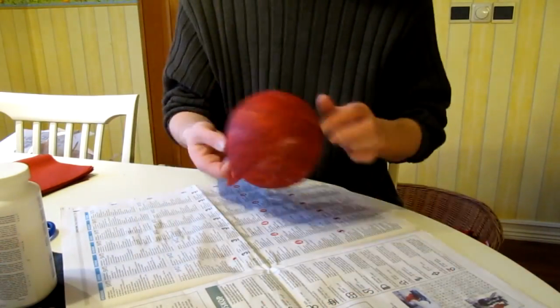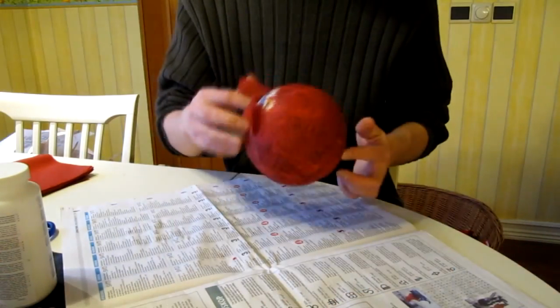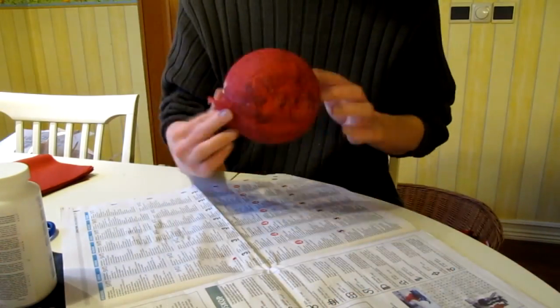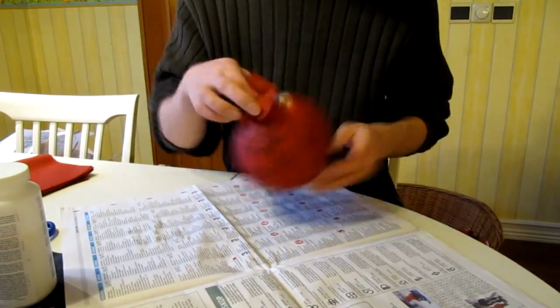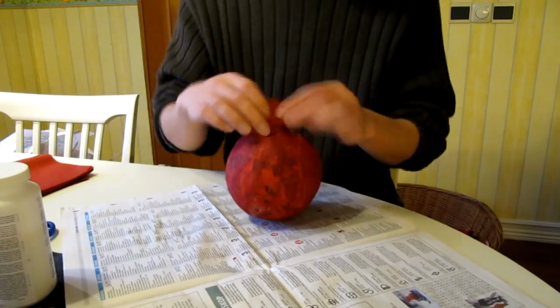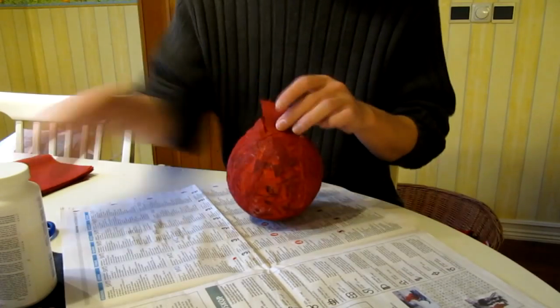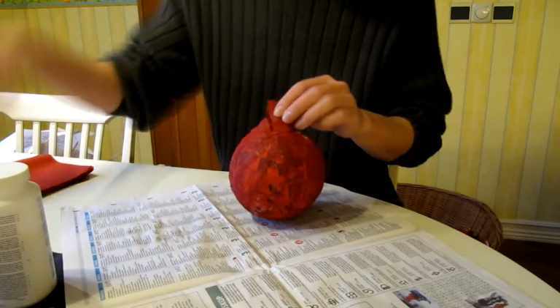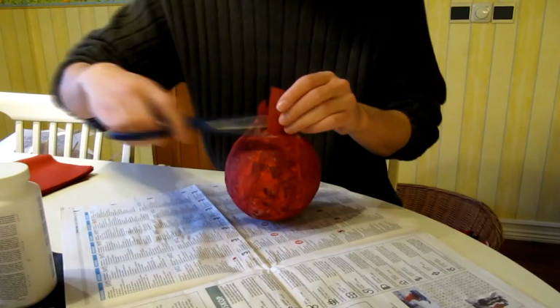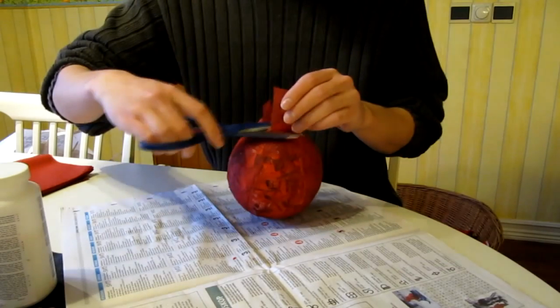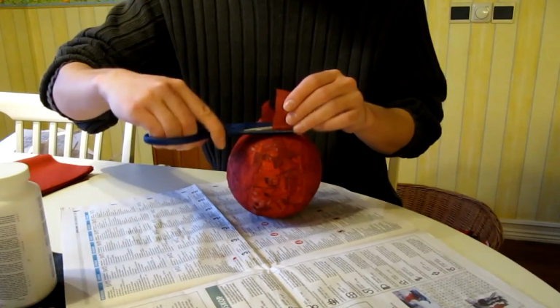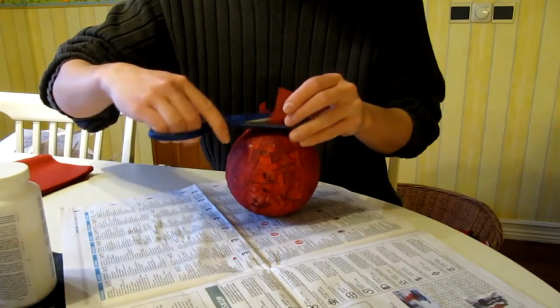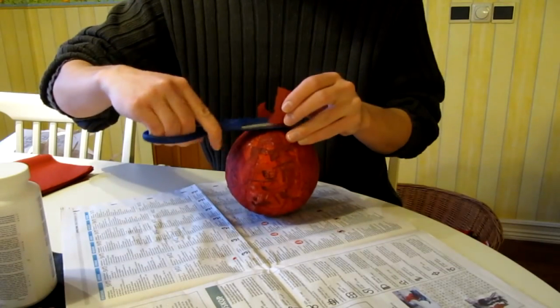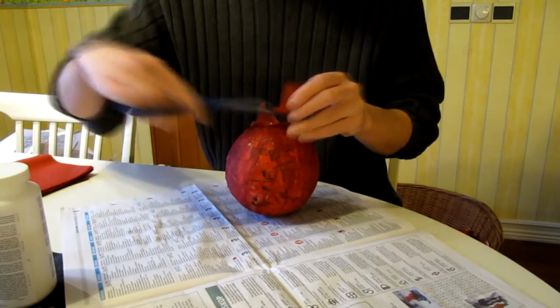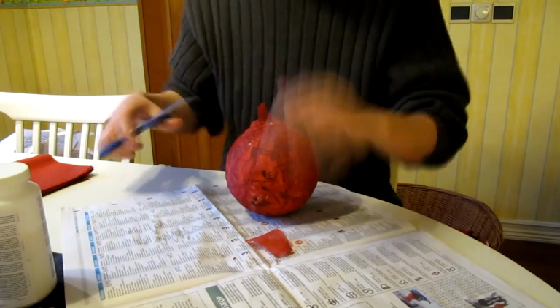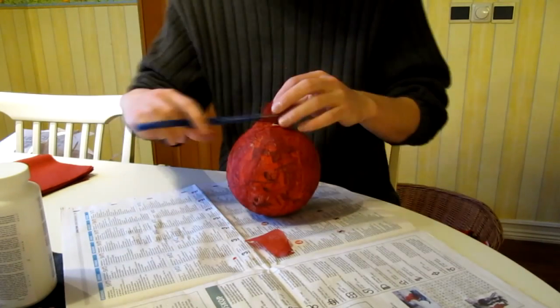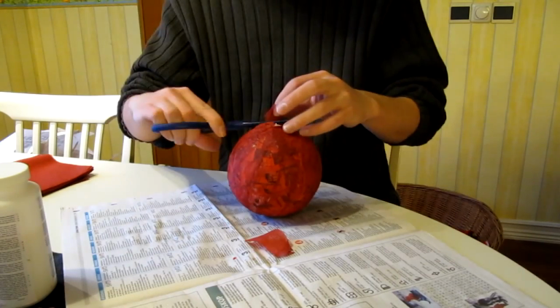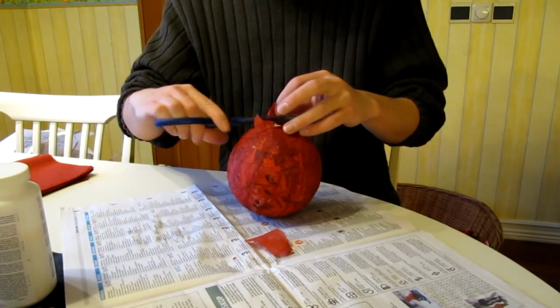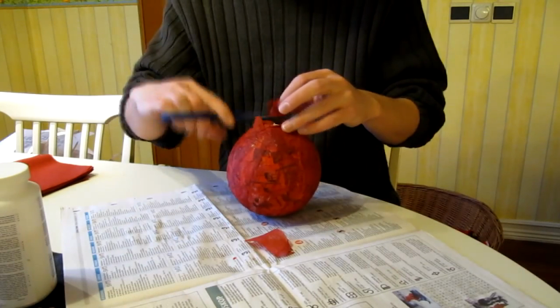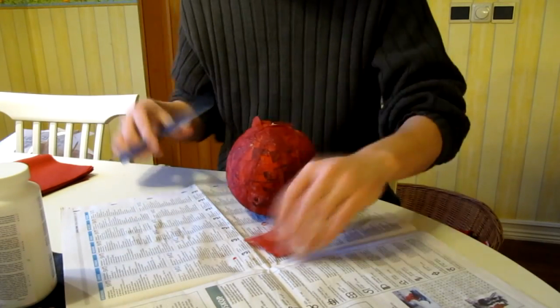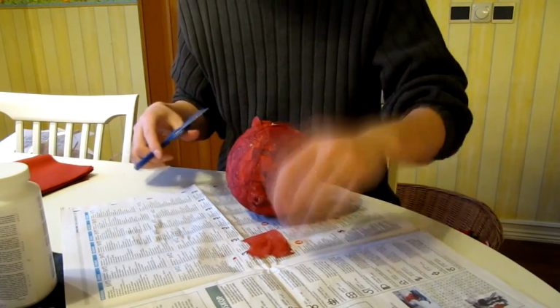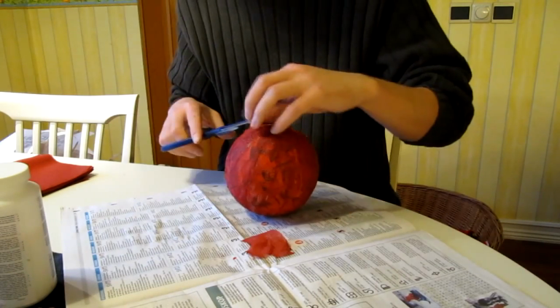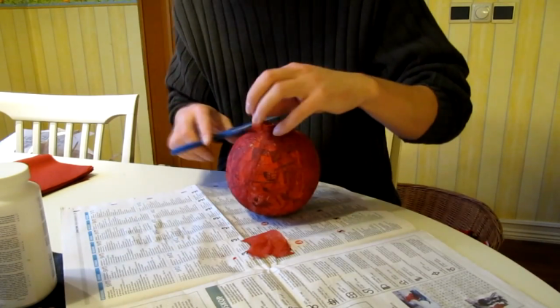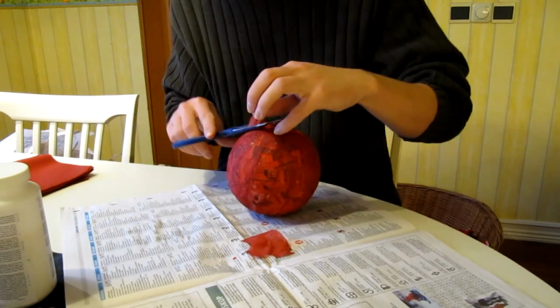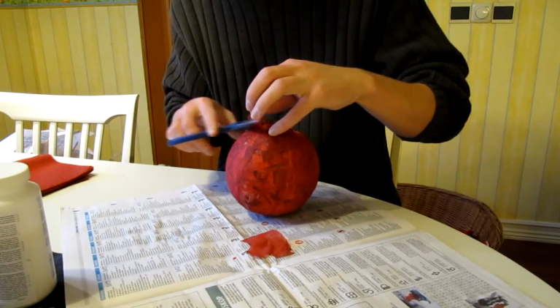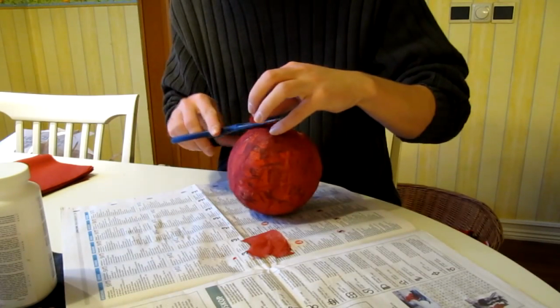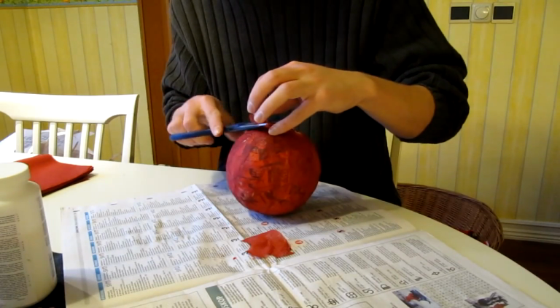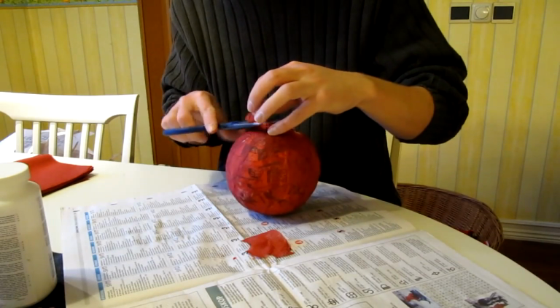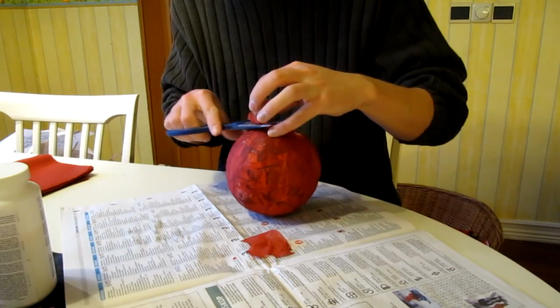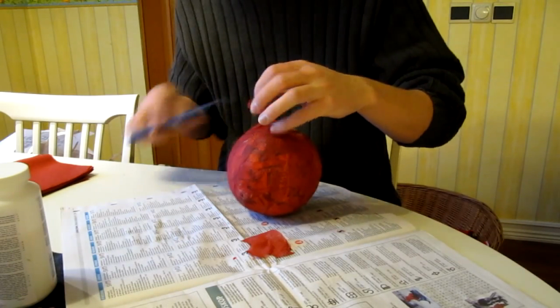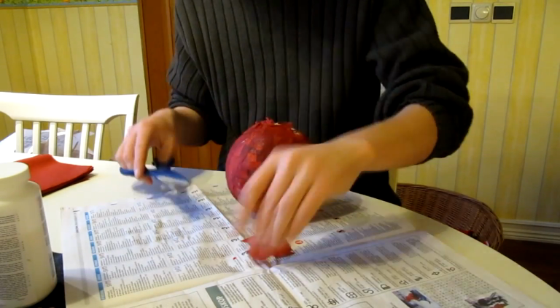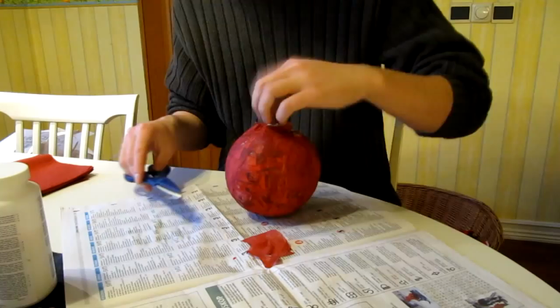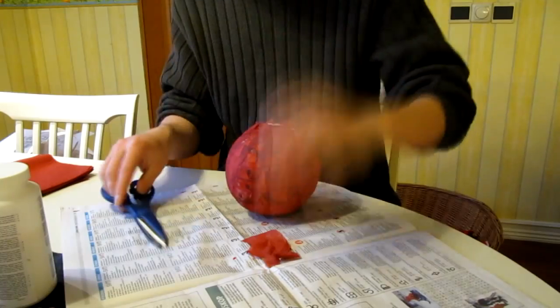When these two layers have dried, we can use scissors to remove the extra material from the bottom.